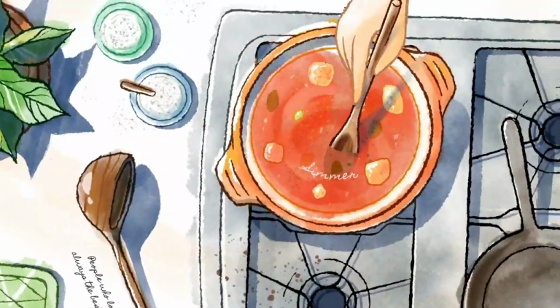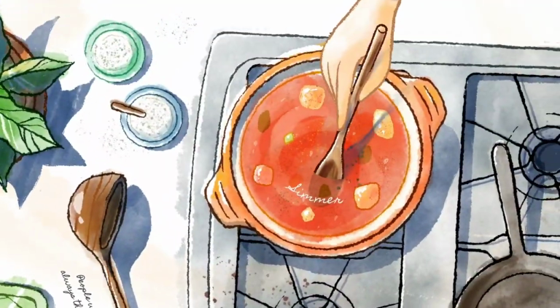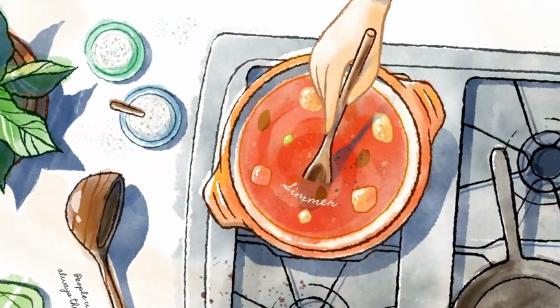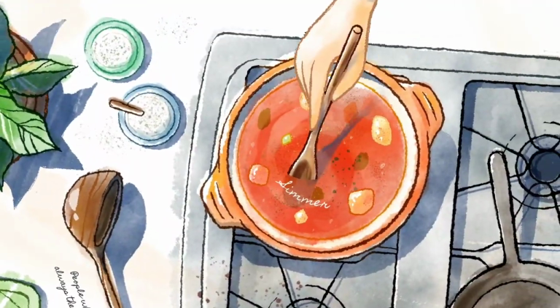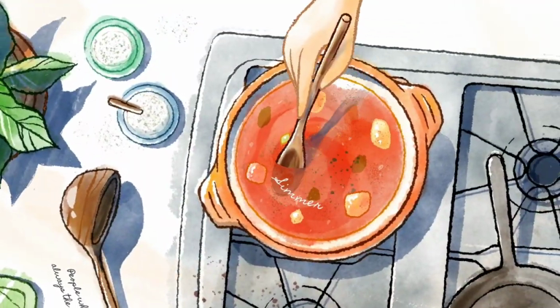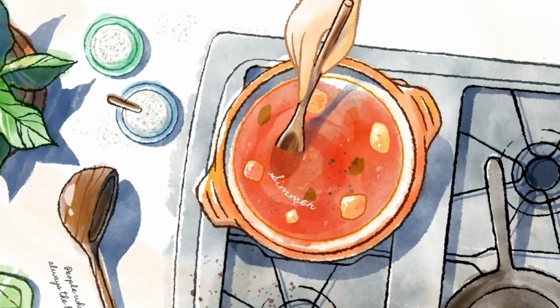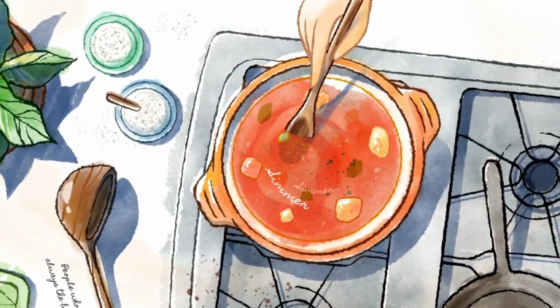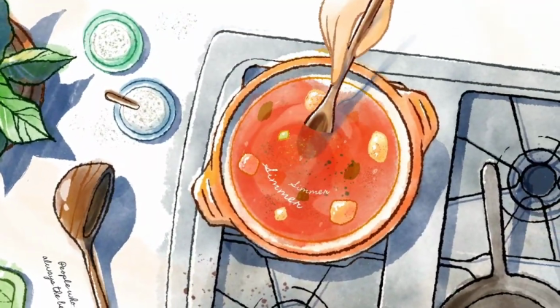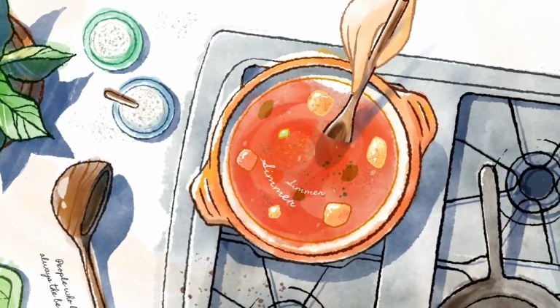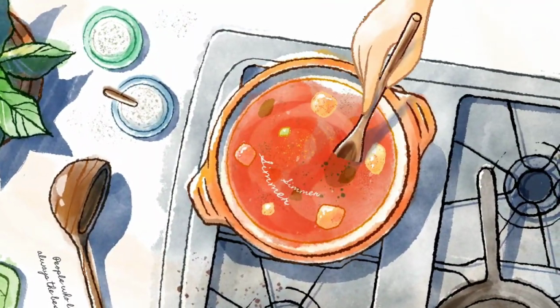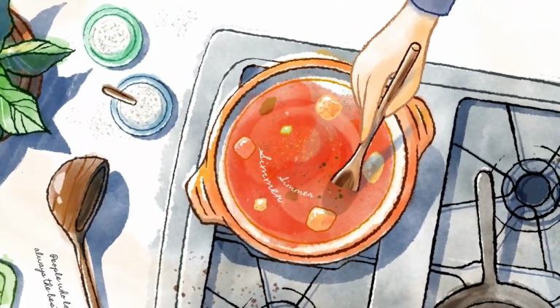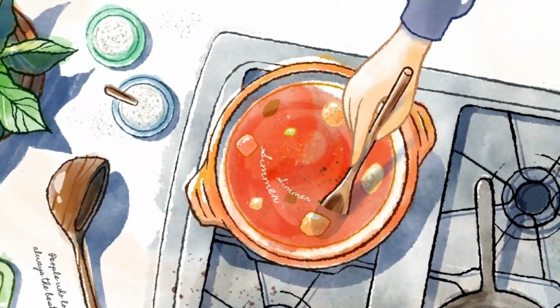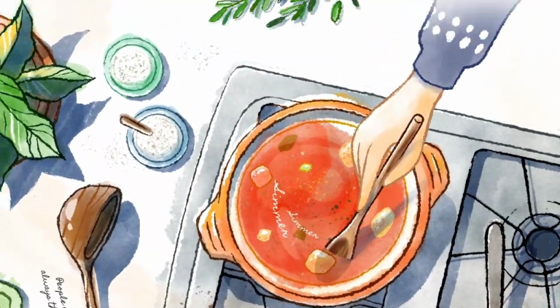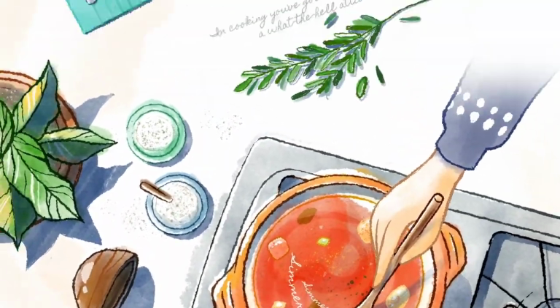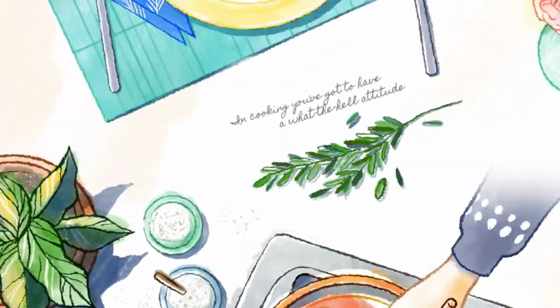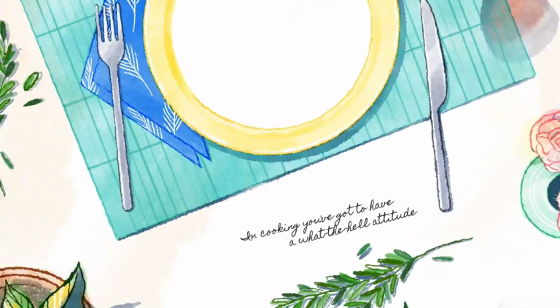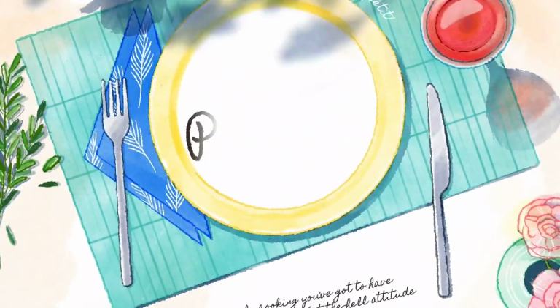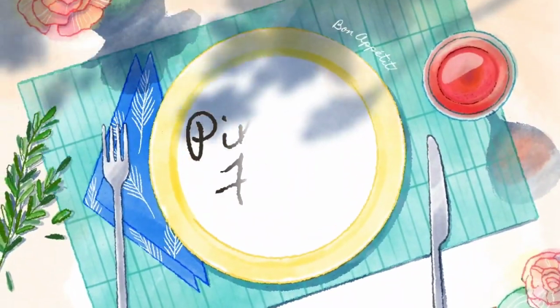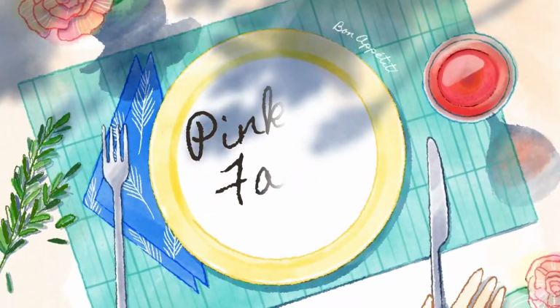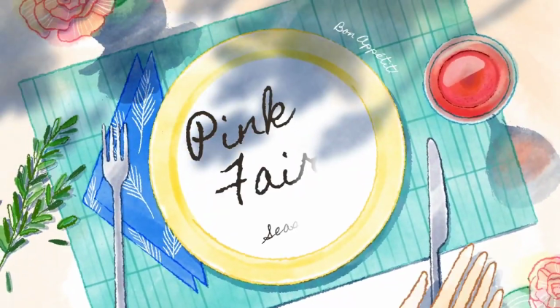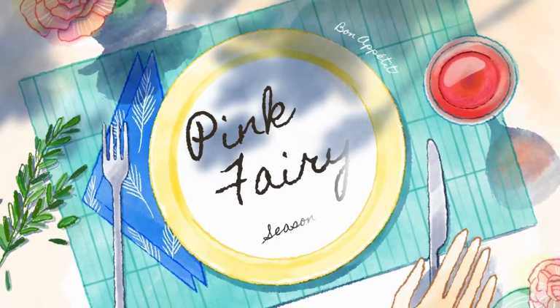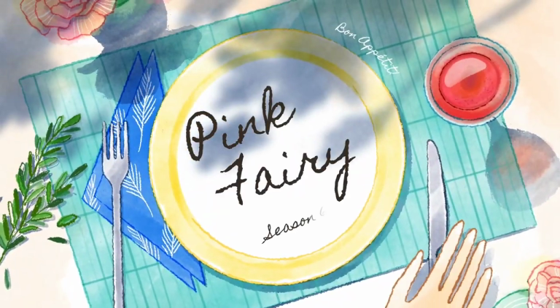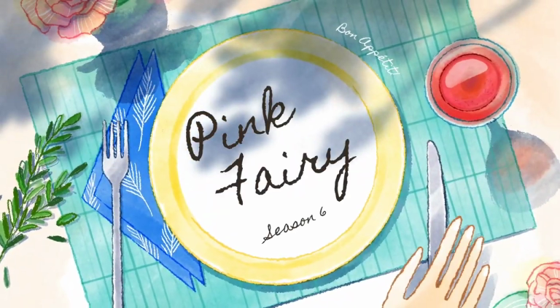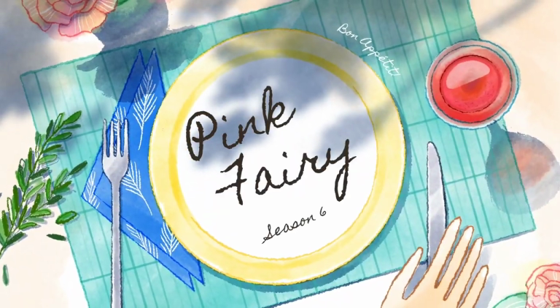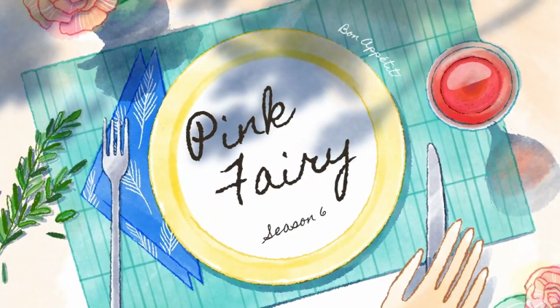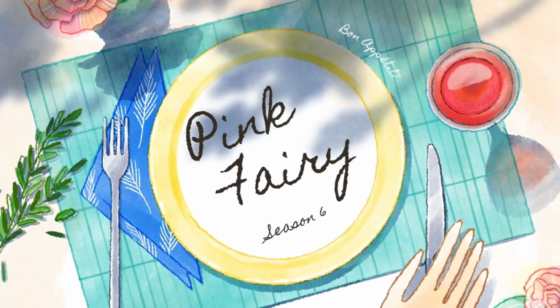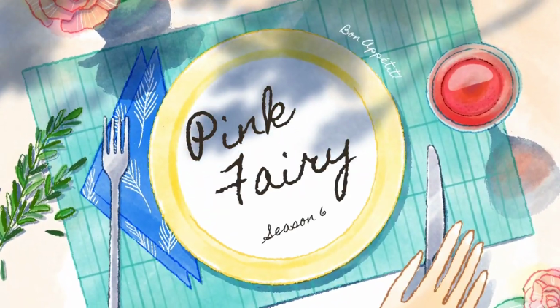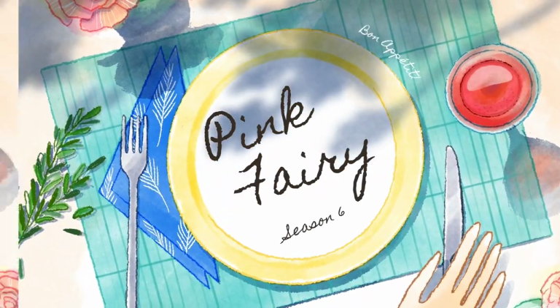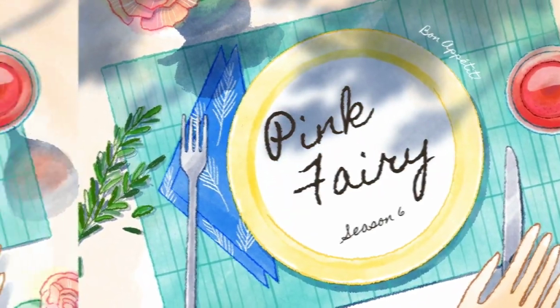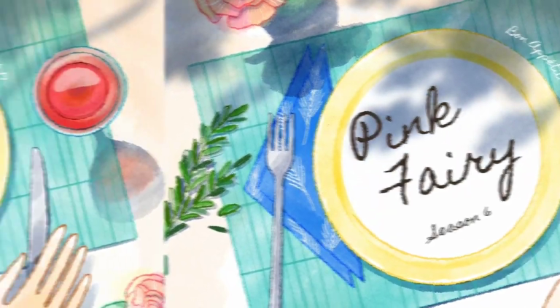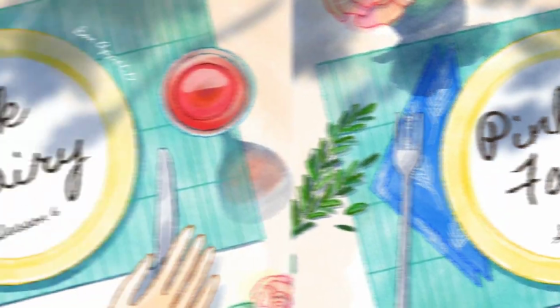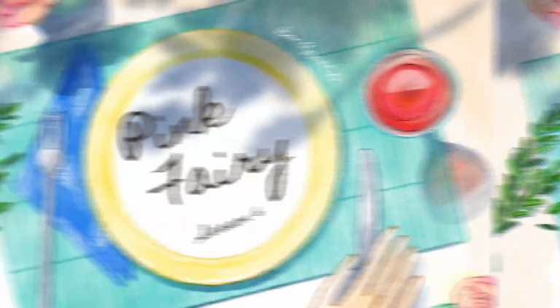One, two, three. Come on, let's get fancy, fancy.